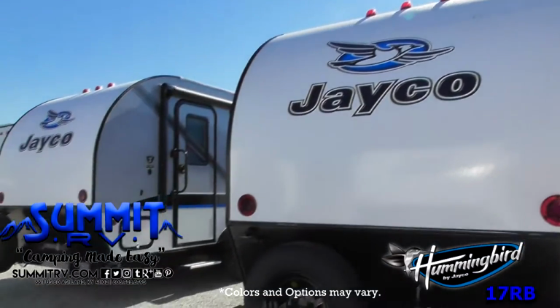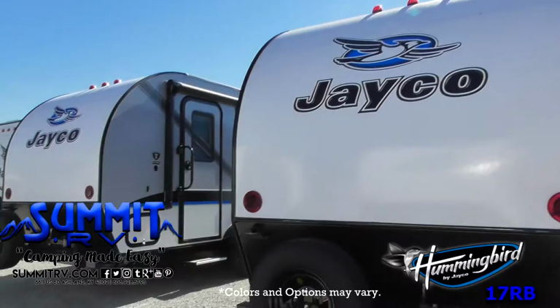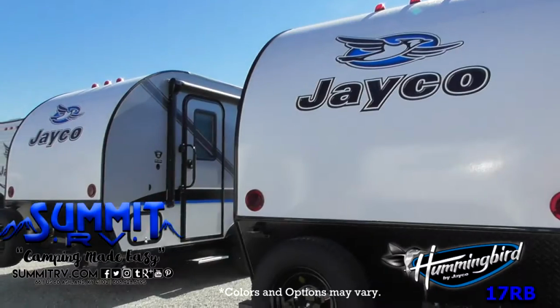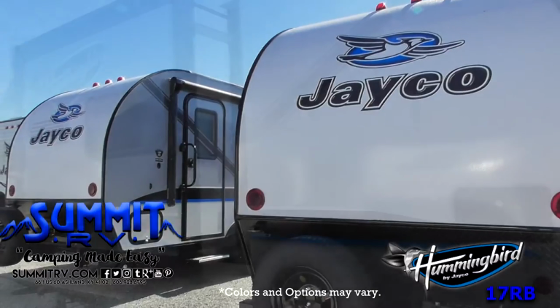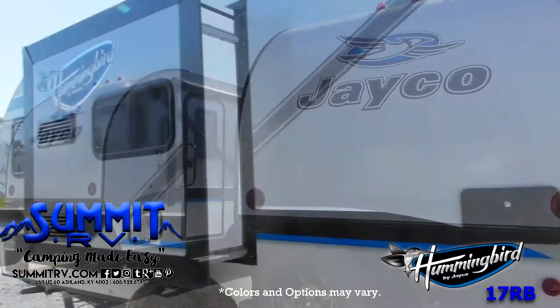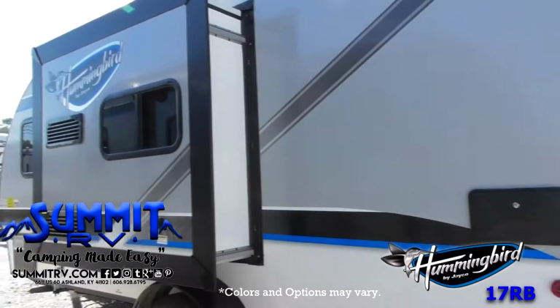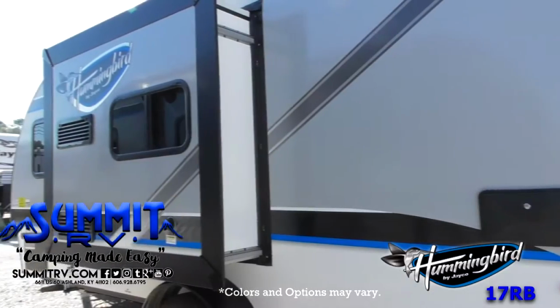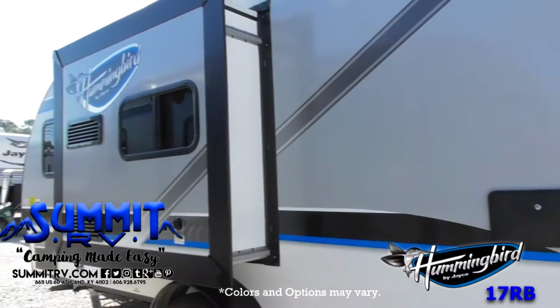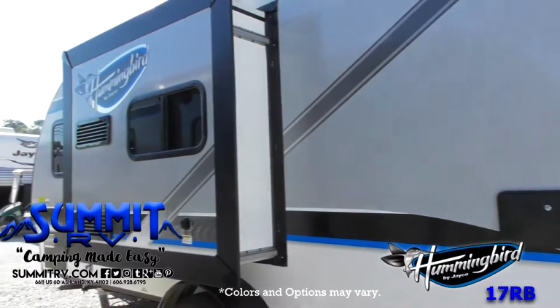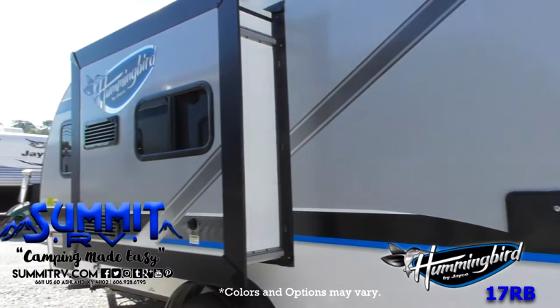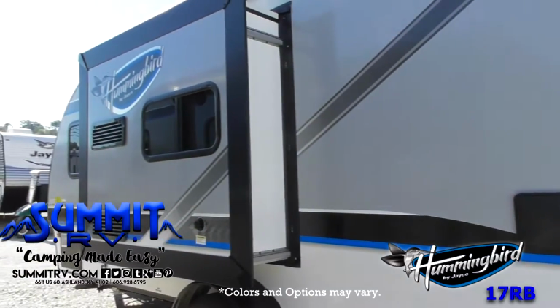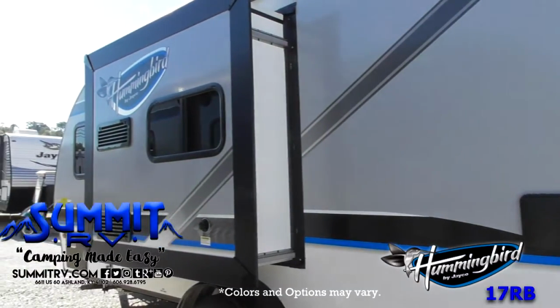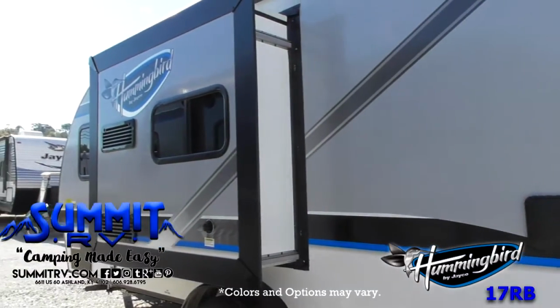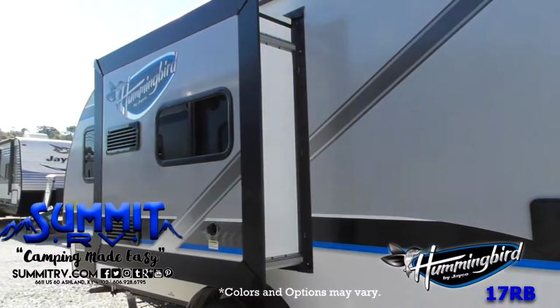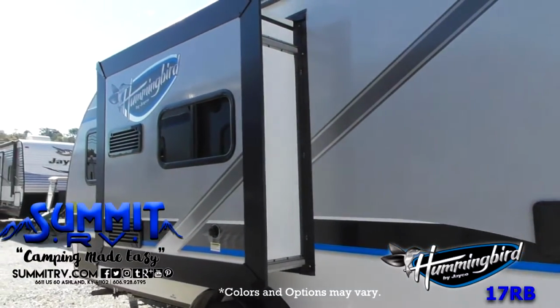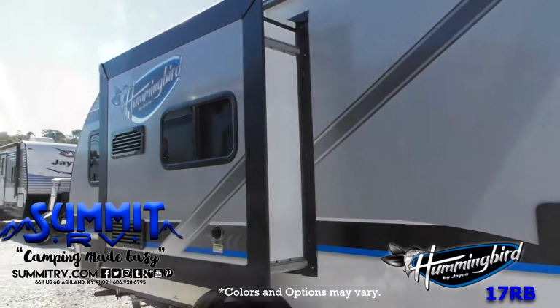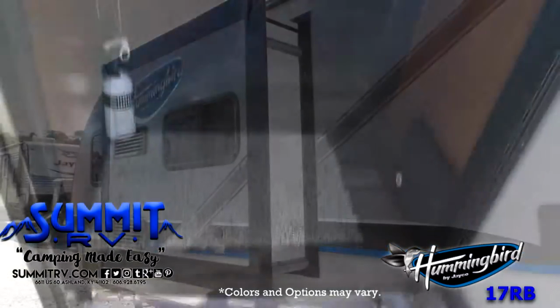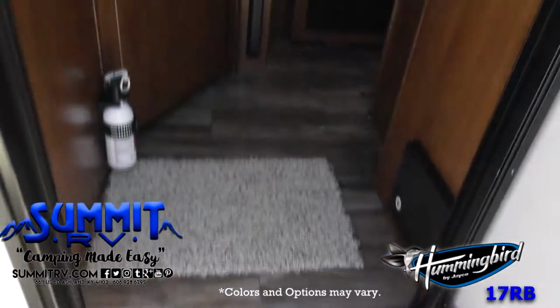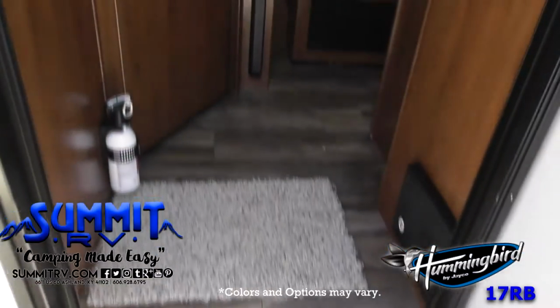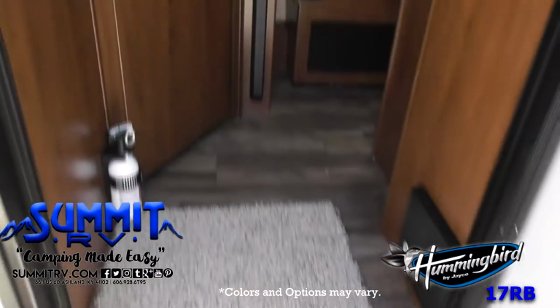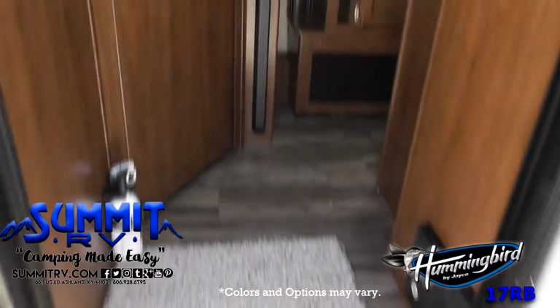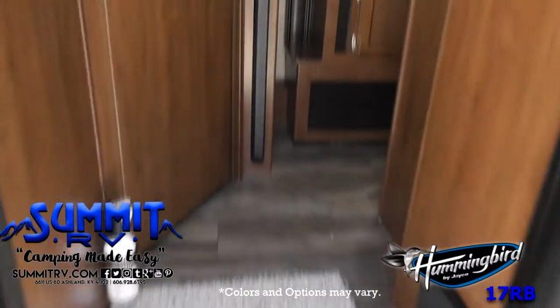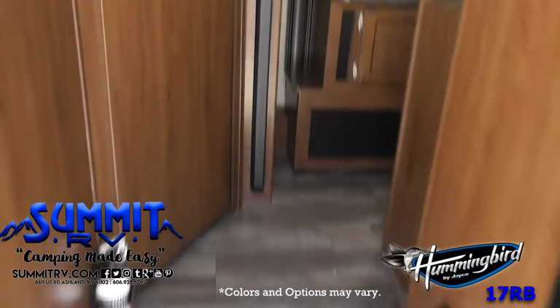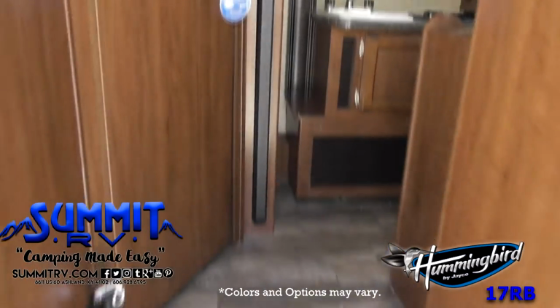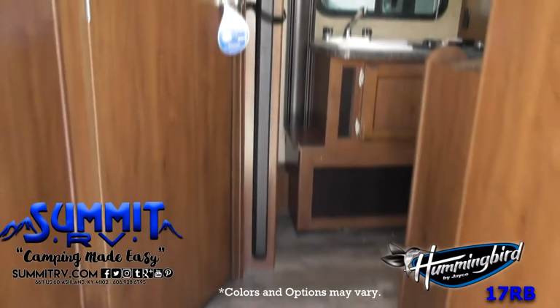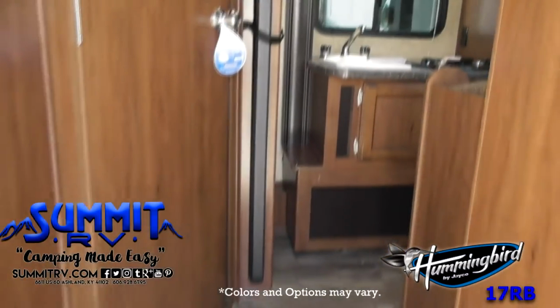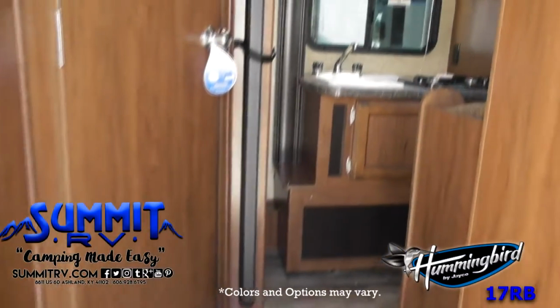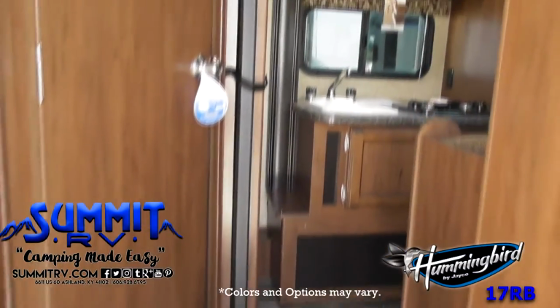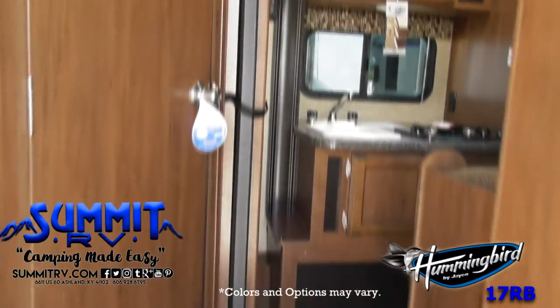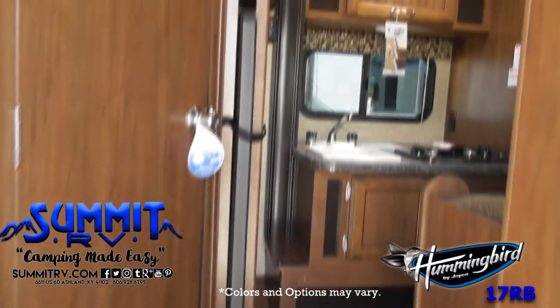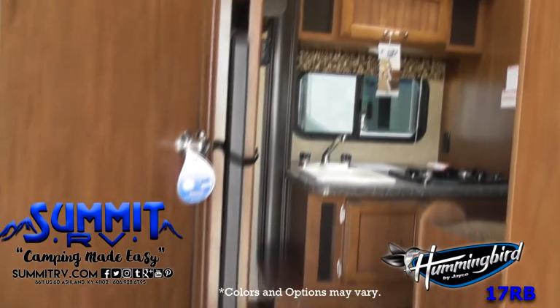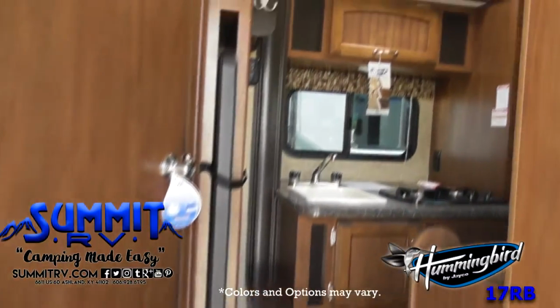The exterior is packed with high-end features such as an attached grill, outdoor speakers, and an outdoor shower.